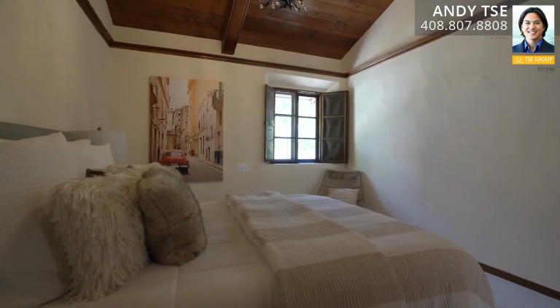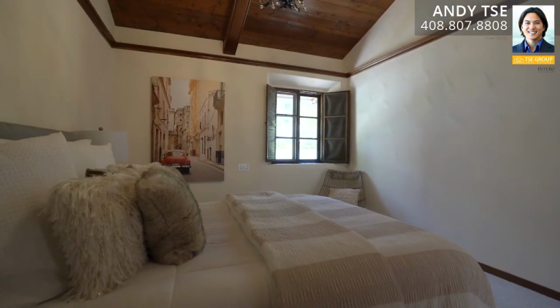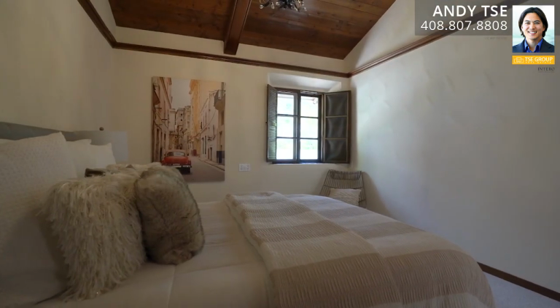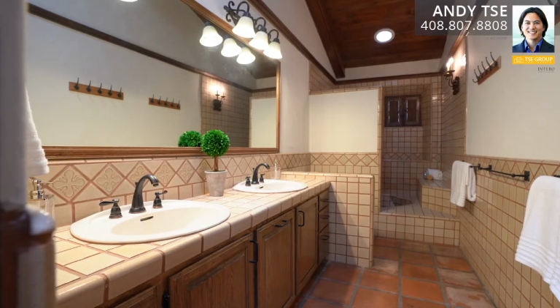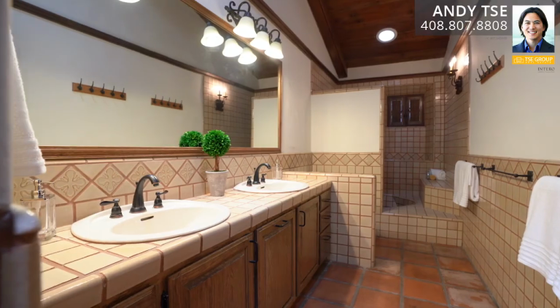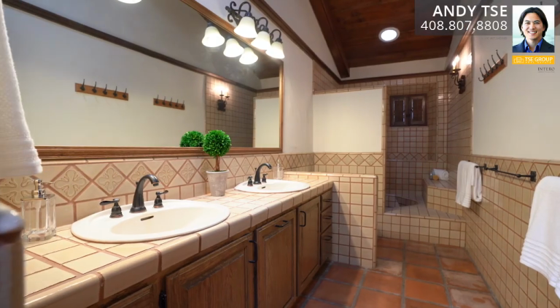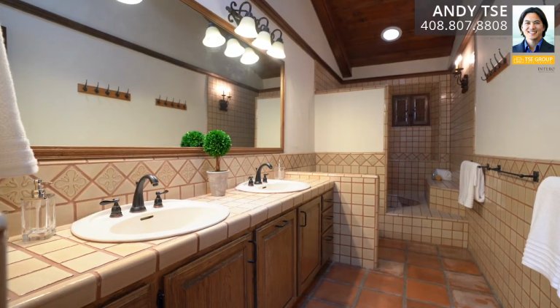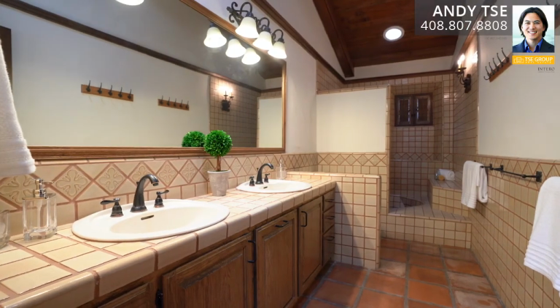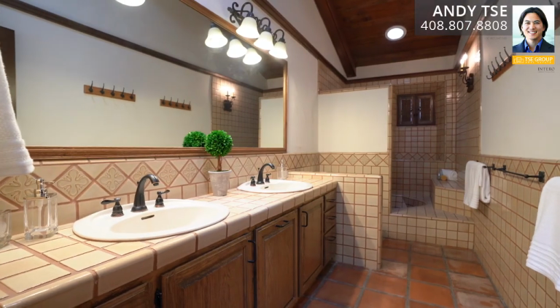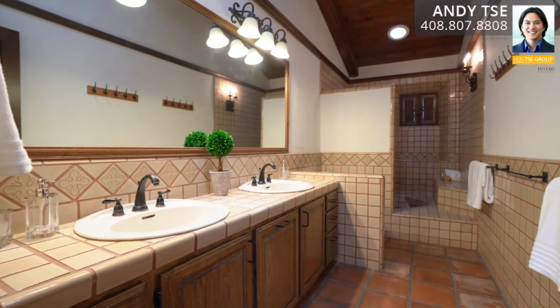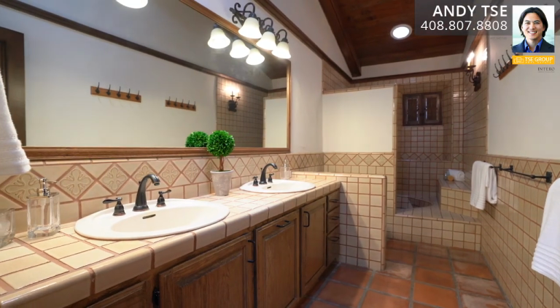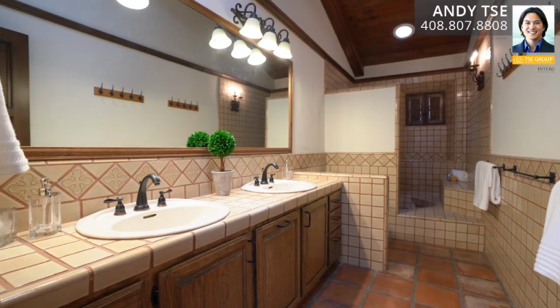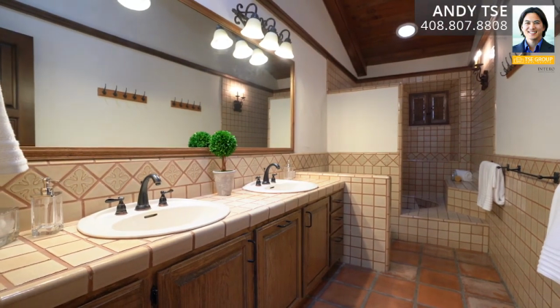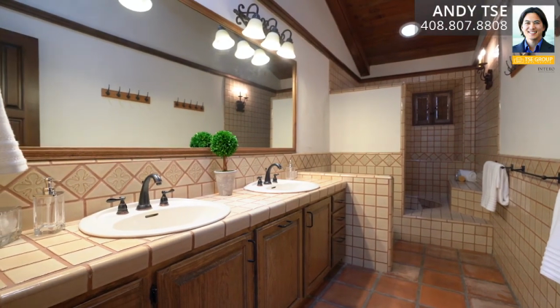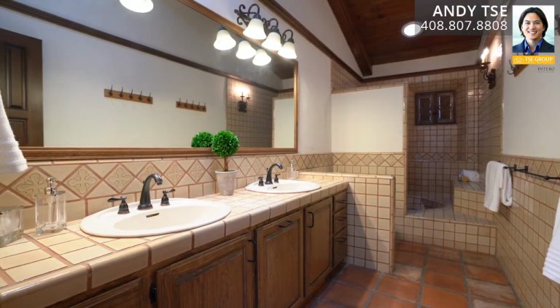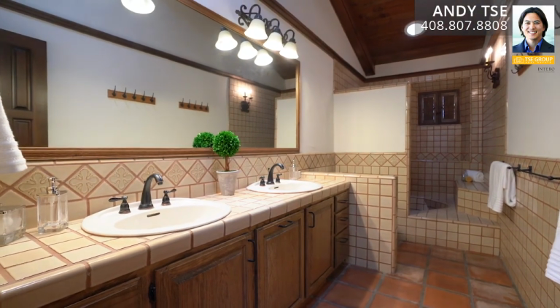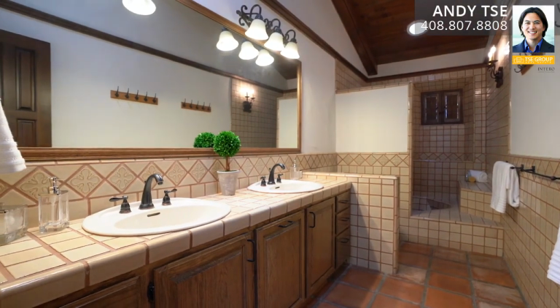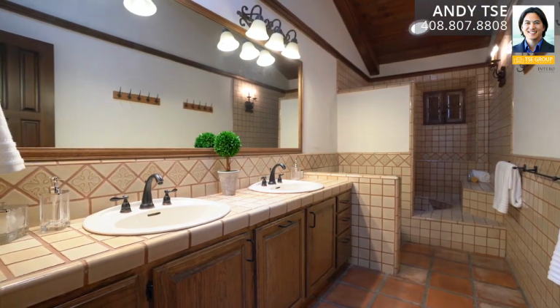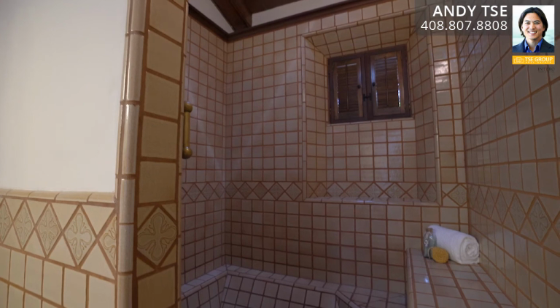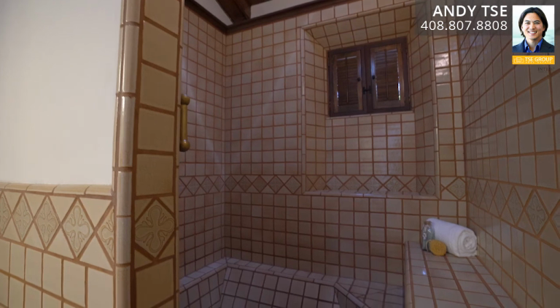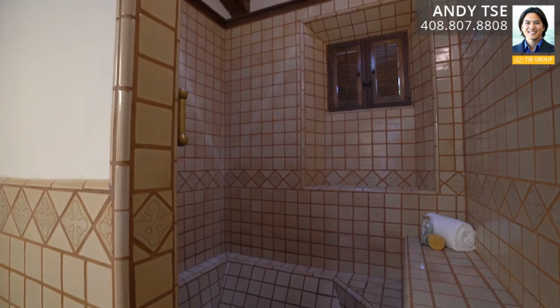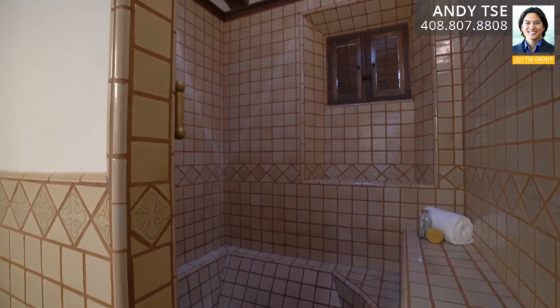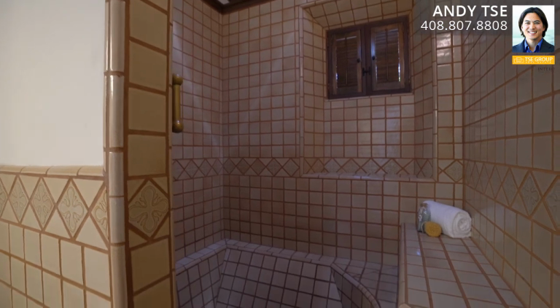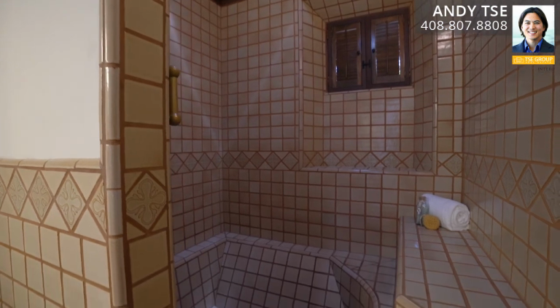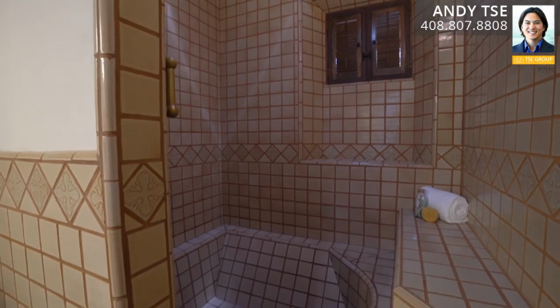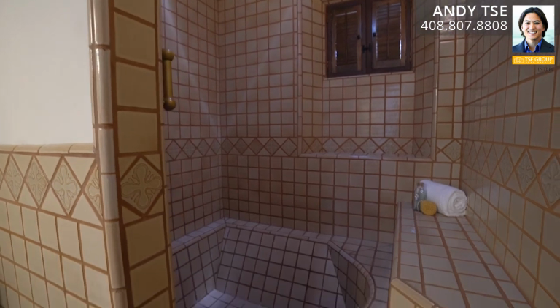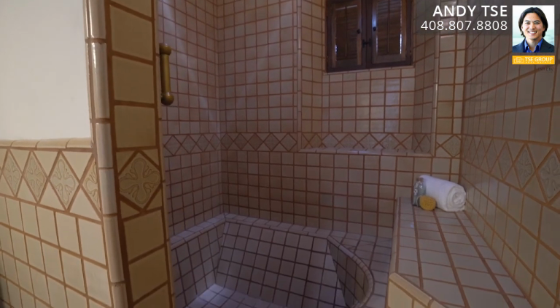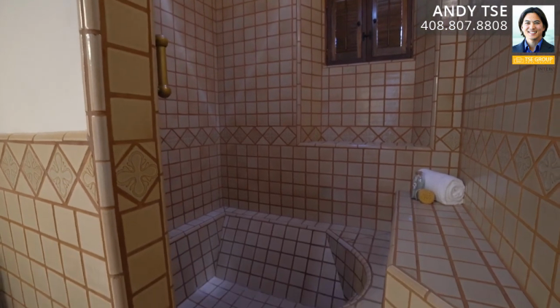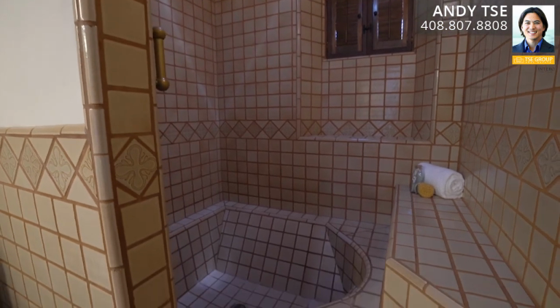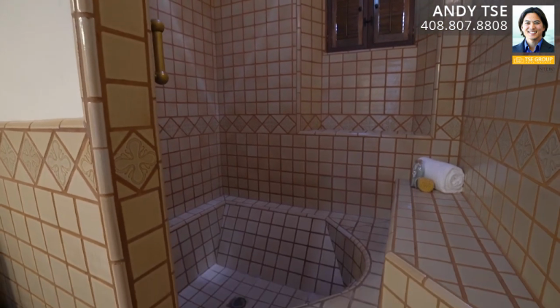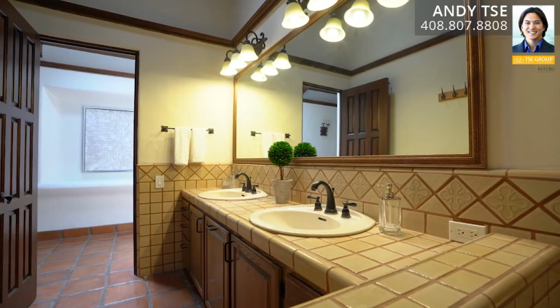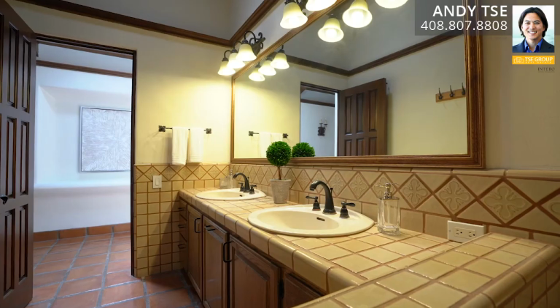The hallway bathroom features terracotta tile flooring, tile shower over tub, and dual sink vanity.